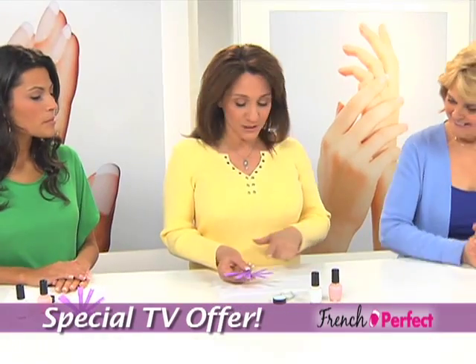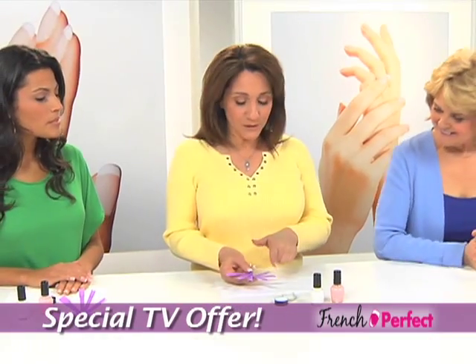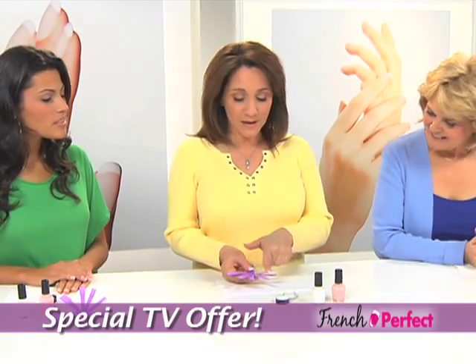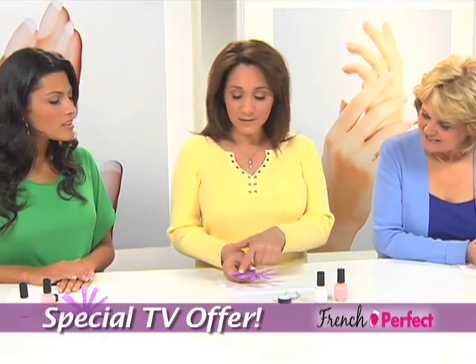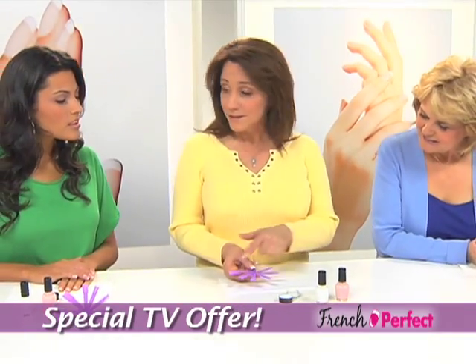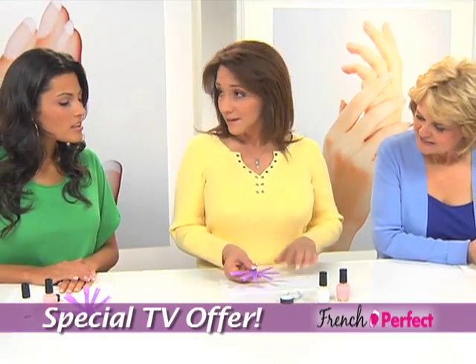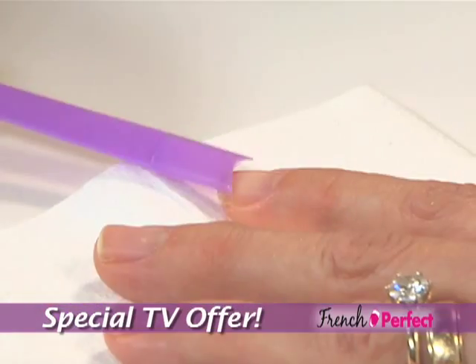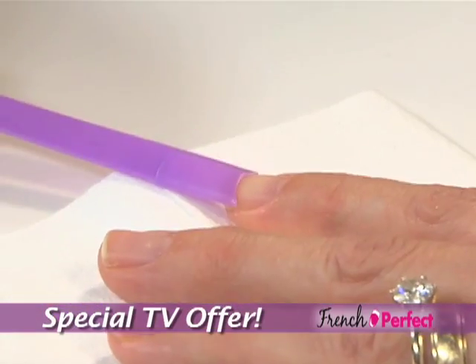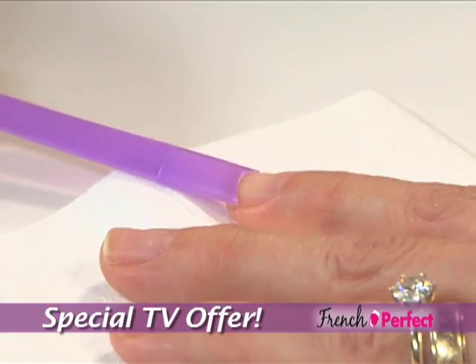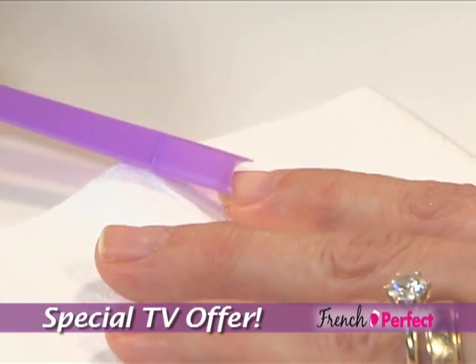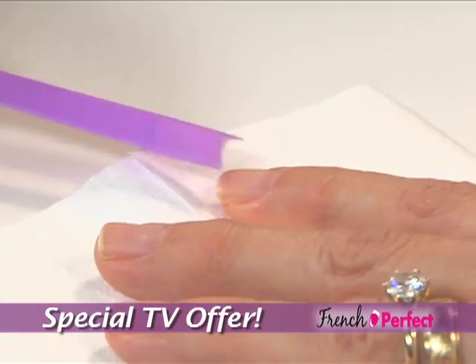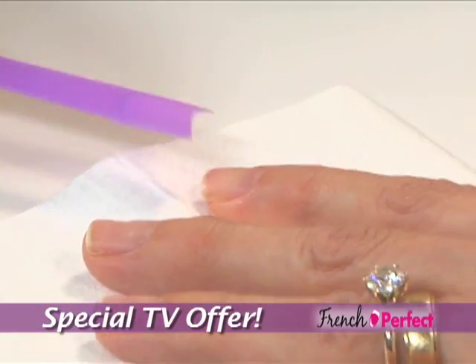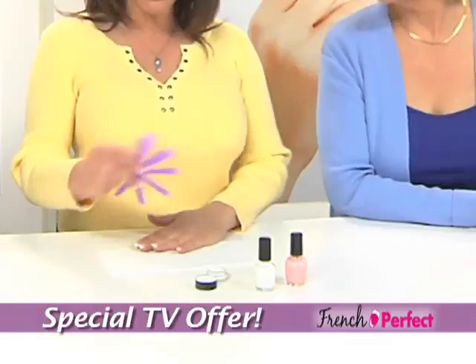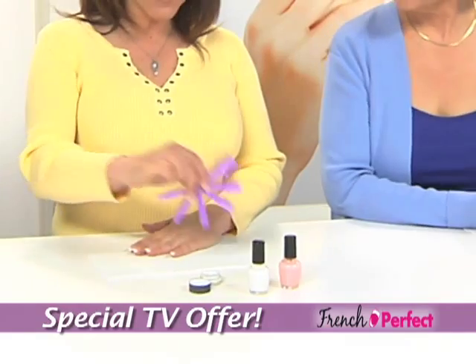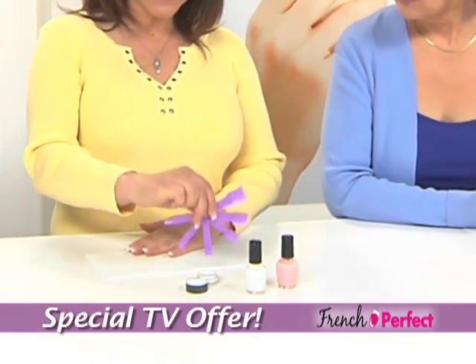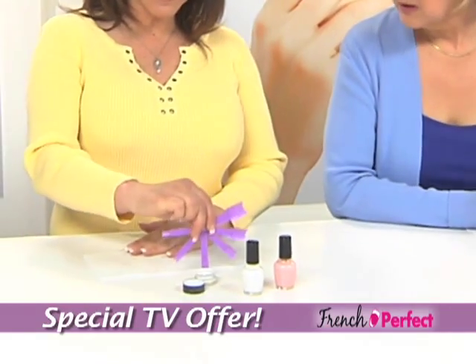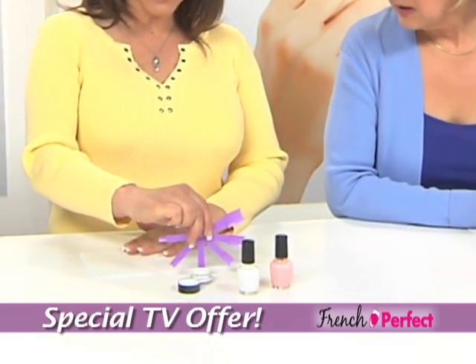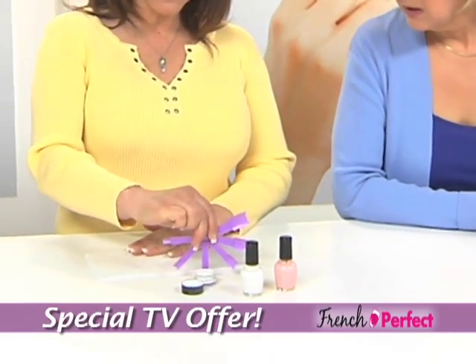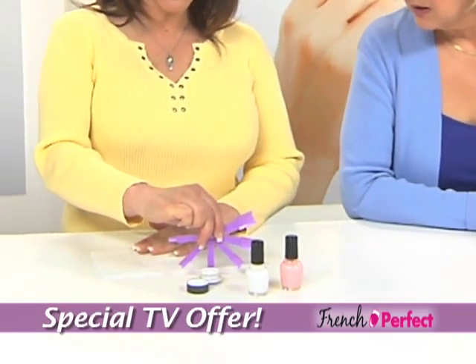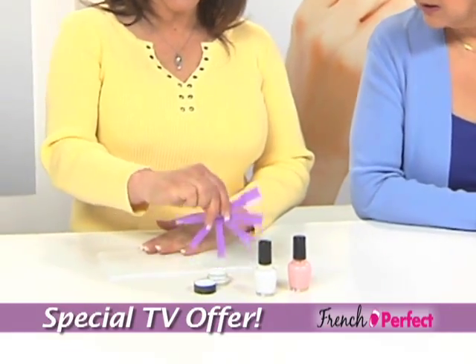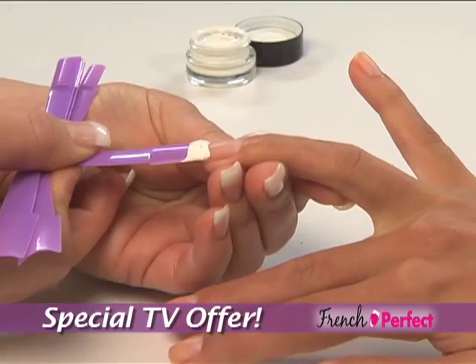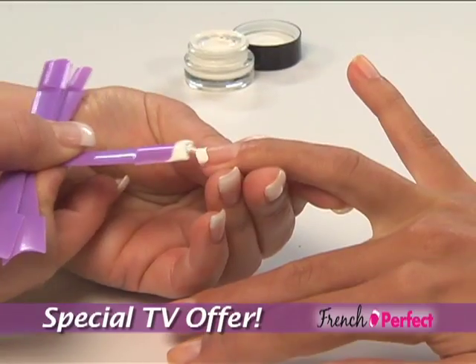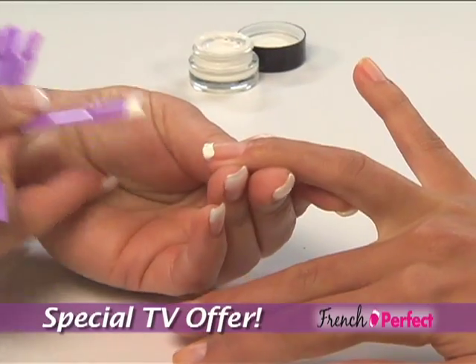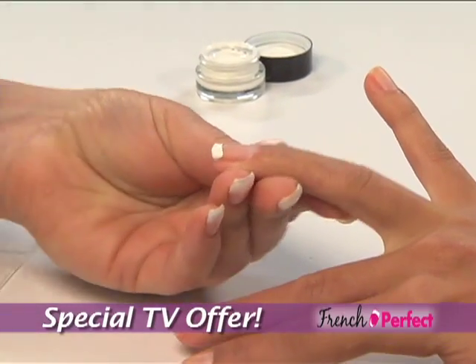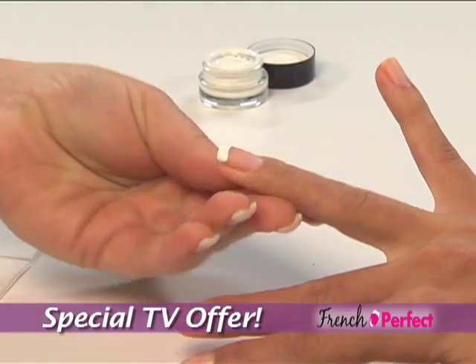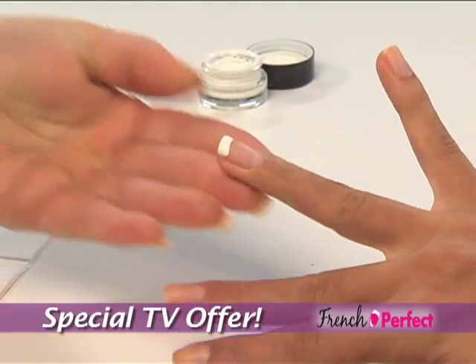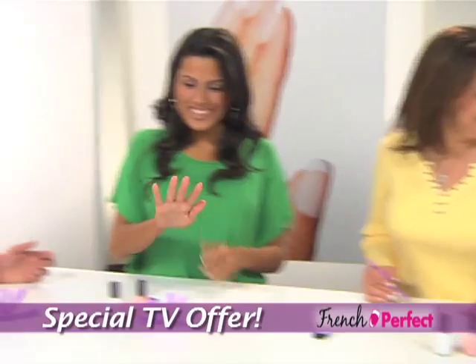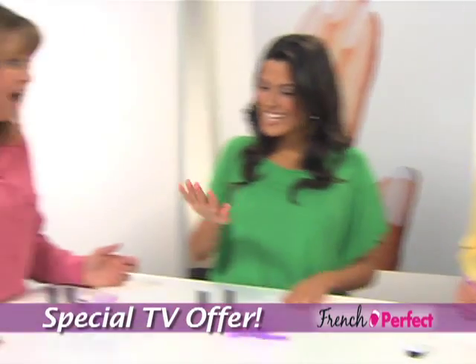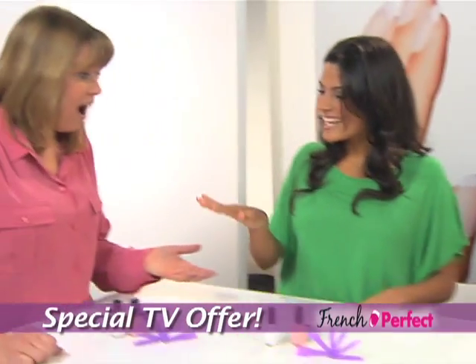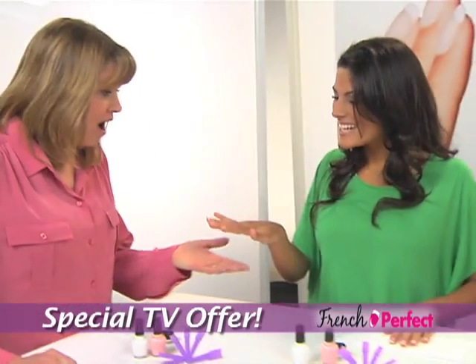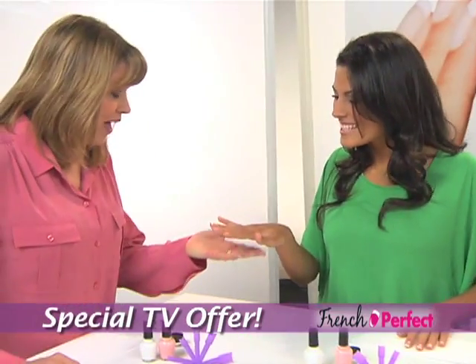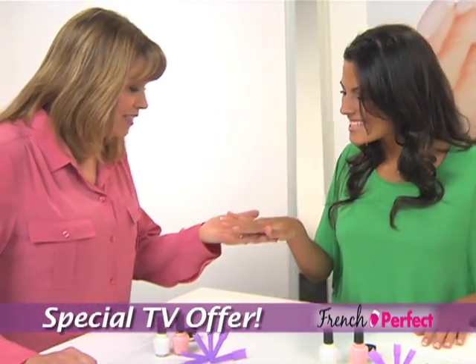Check this out — there are different sizes on the ends. You just match it up to your fingernail, dip it in. Okay, there it is. Look at this — that is beautiful.